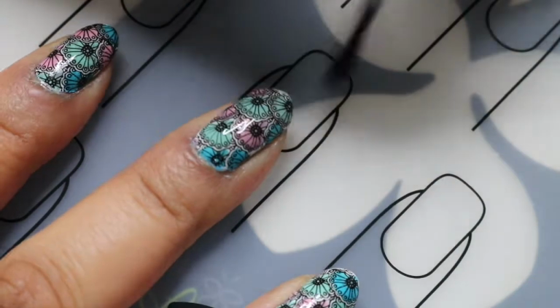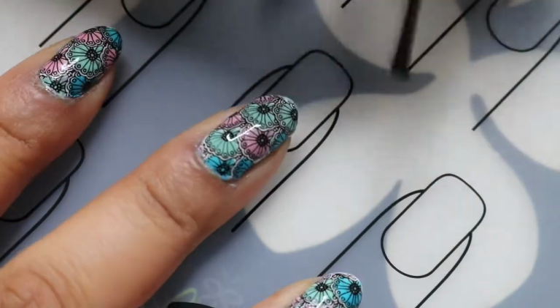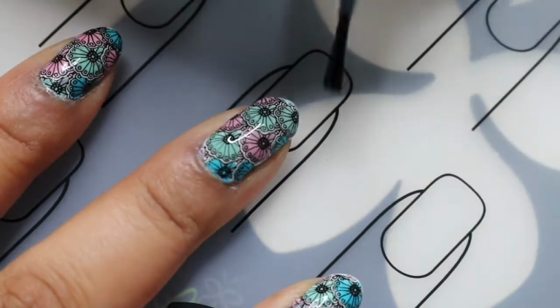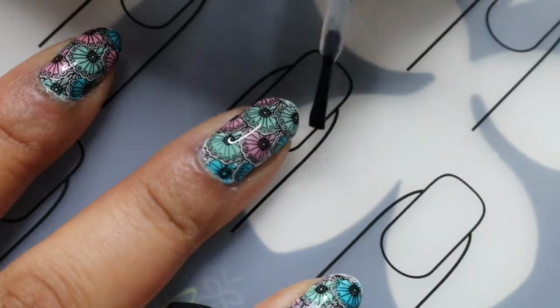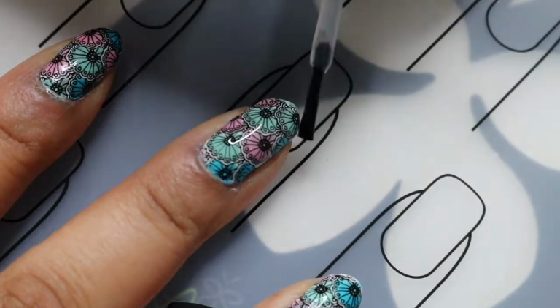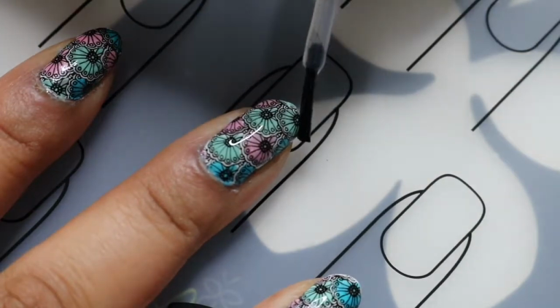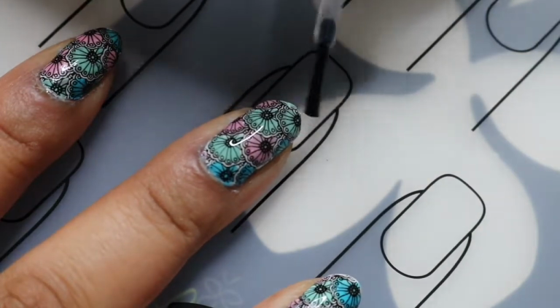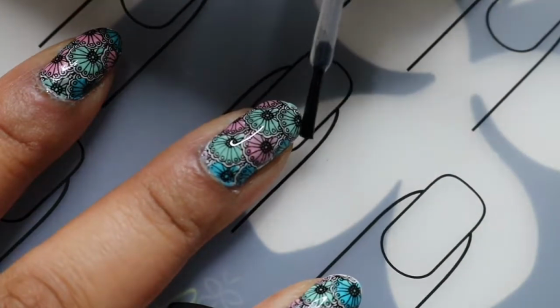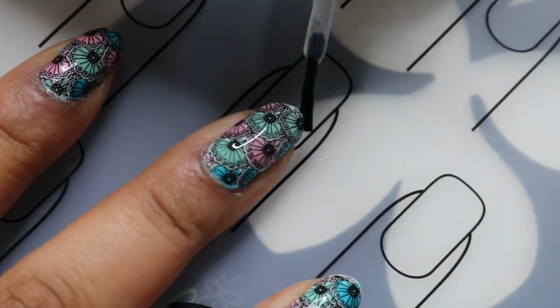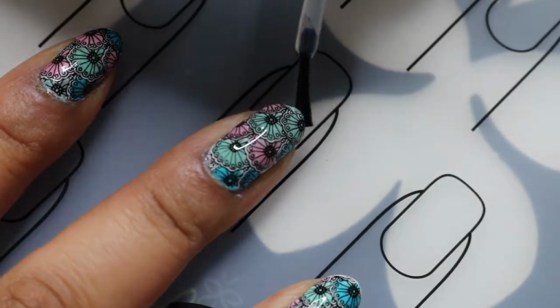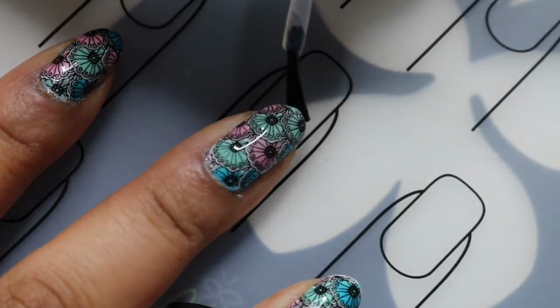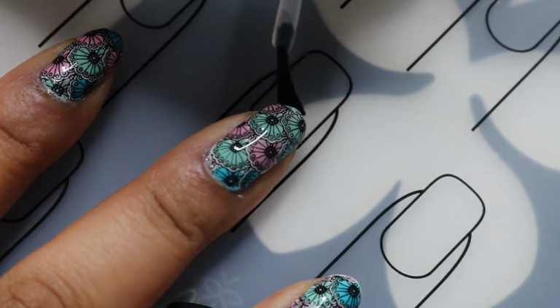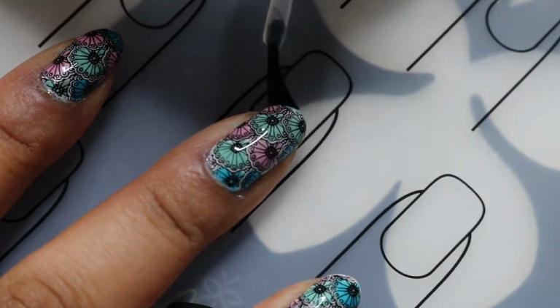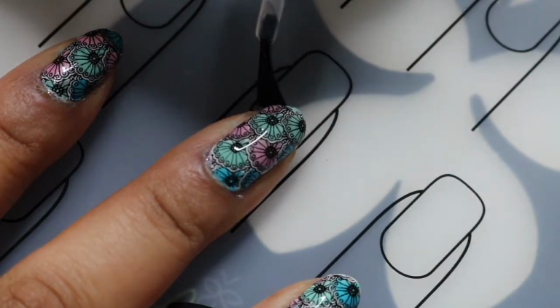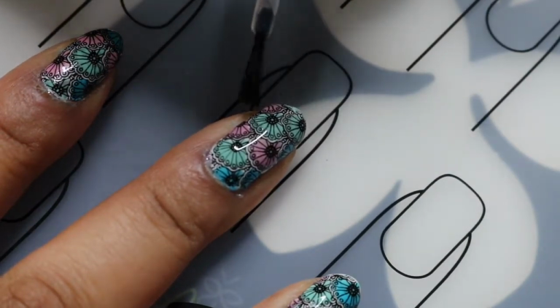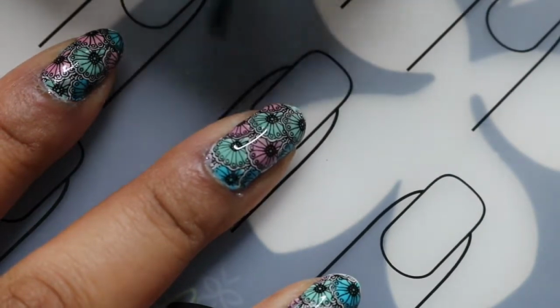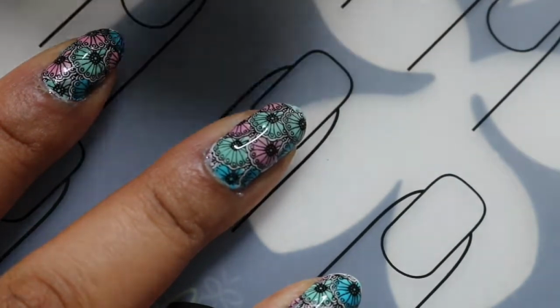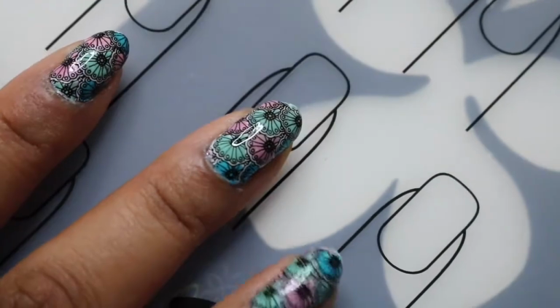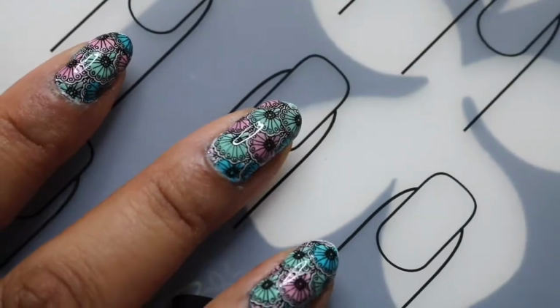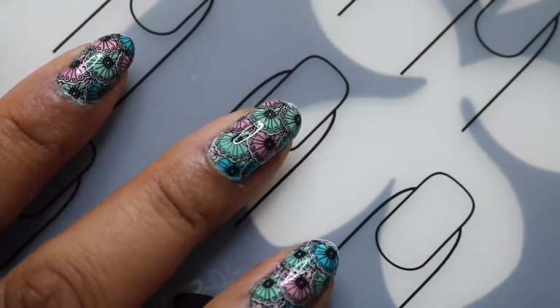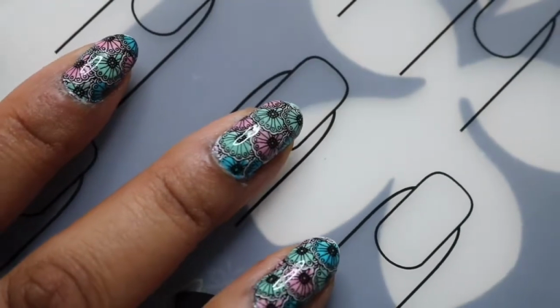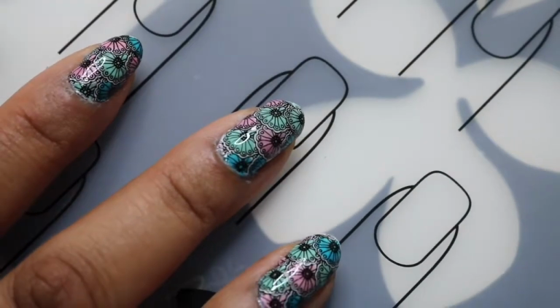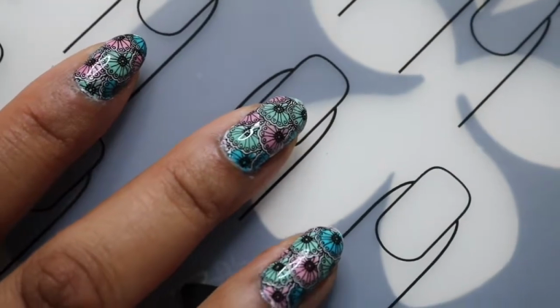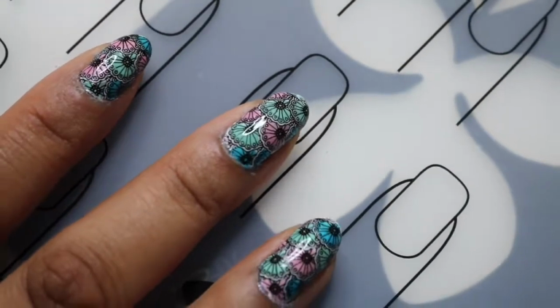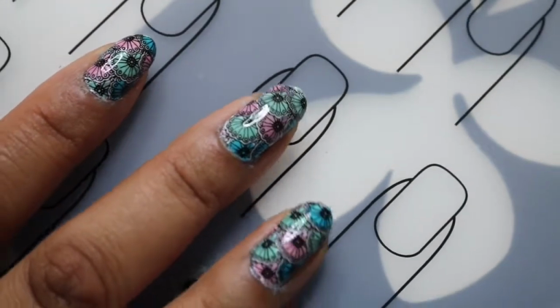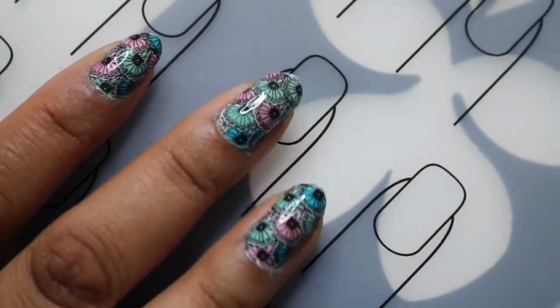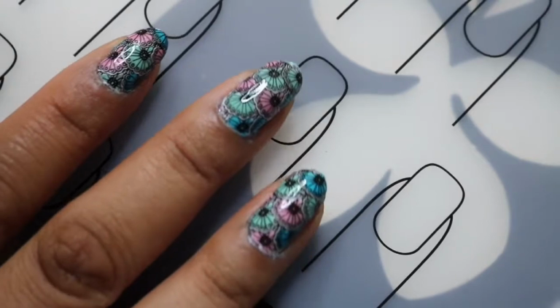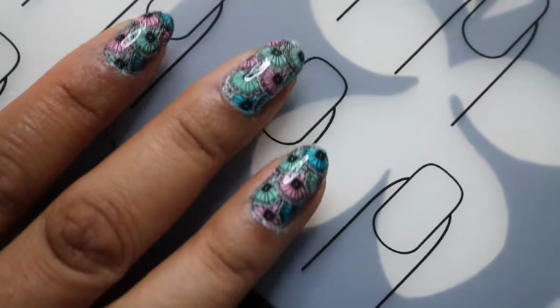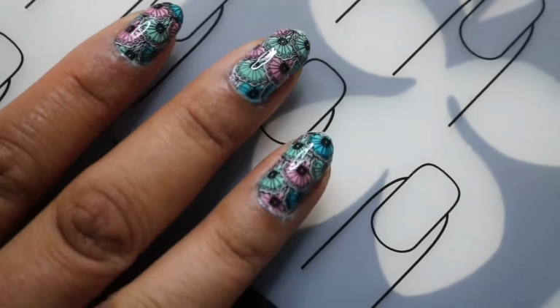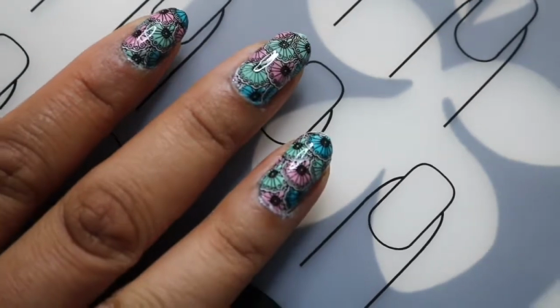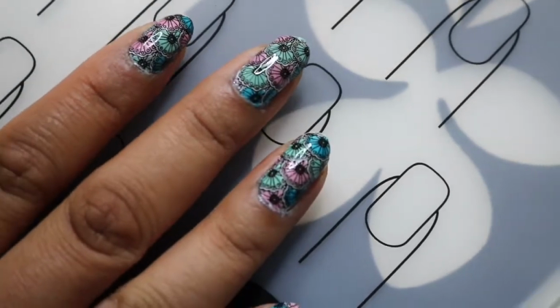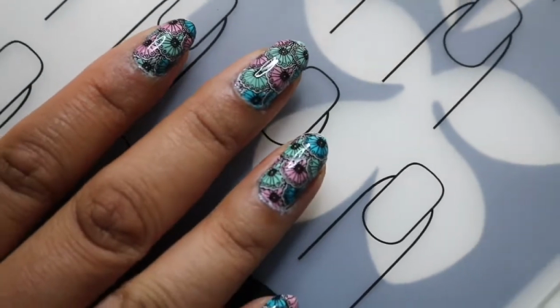And that's it. The design is complete. Thank you for watching. I hope you enjoyed. See you next time. Bye!